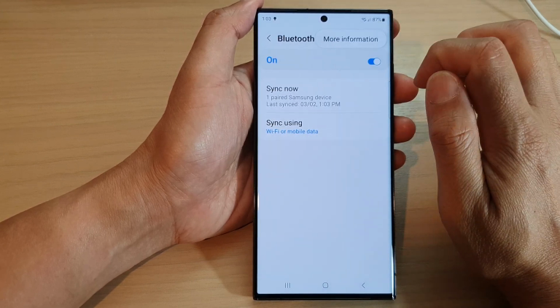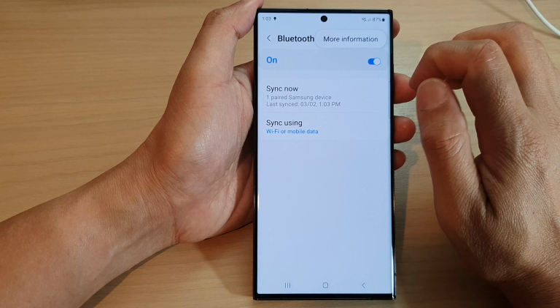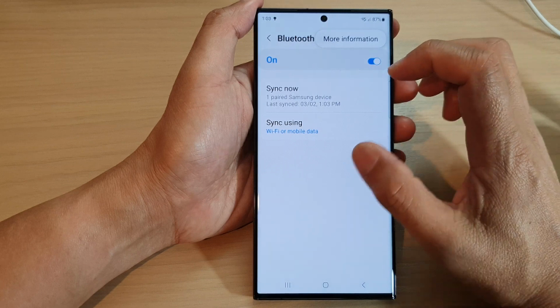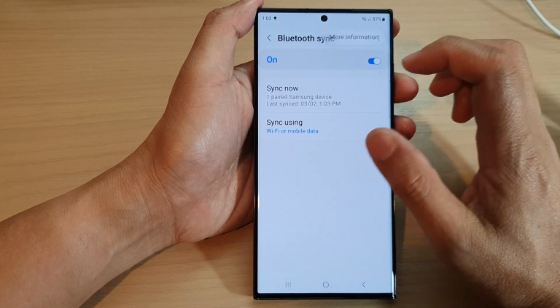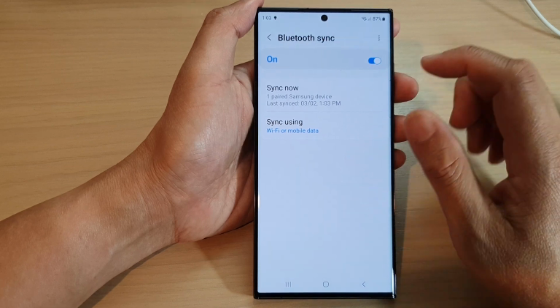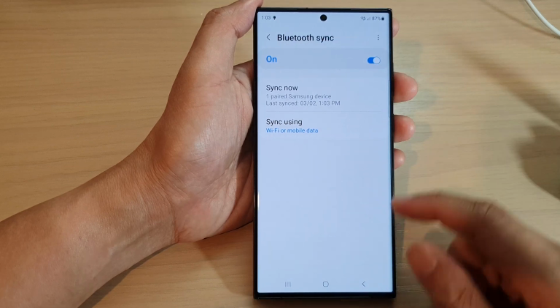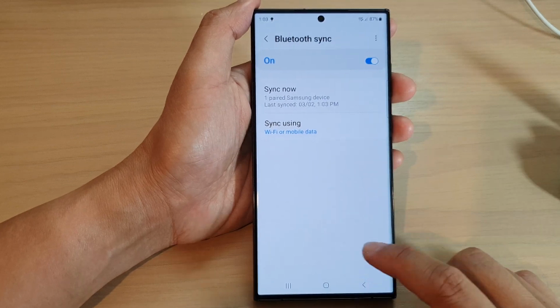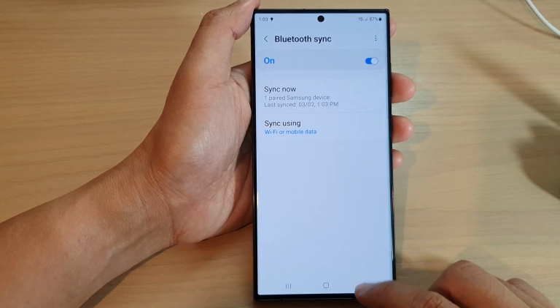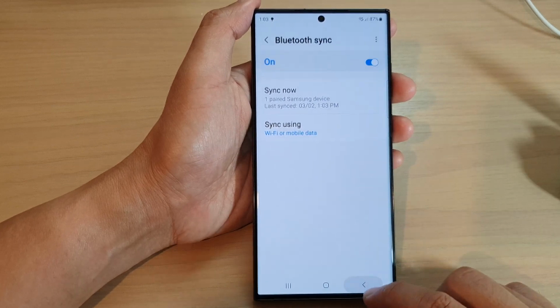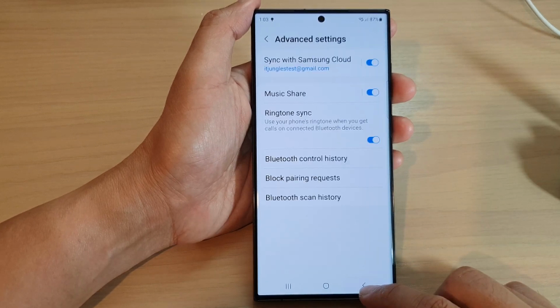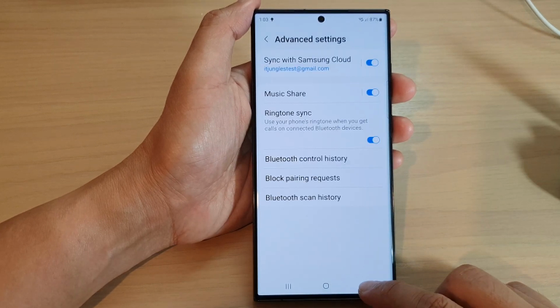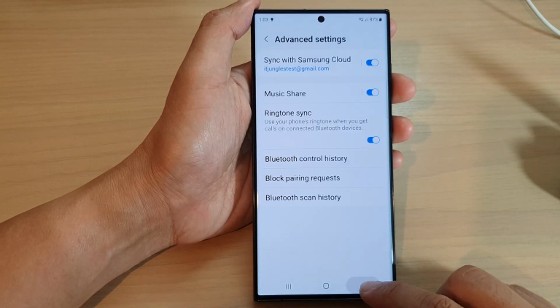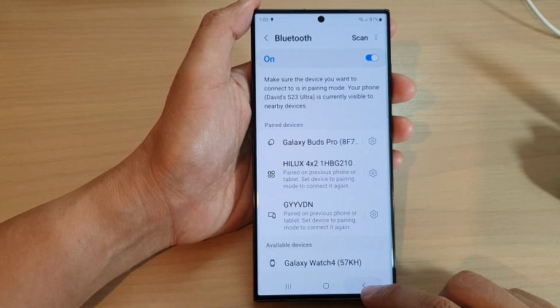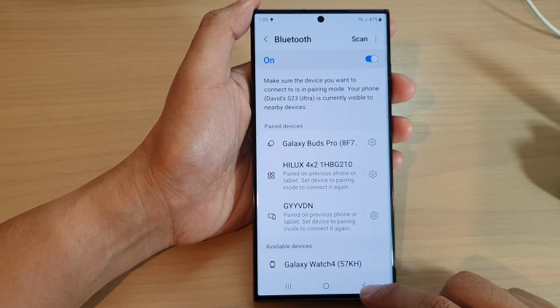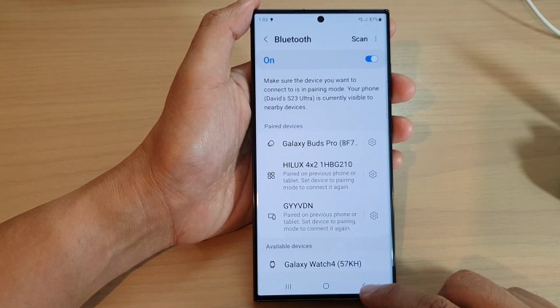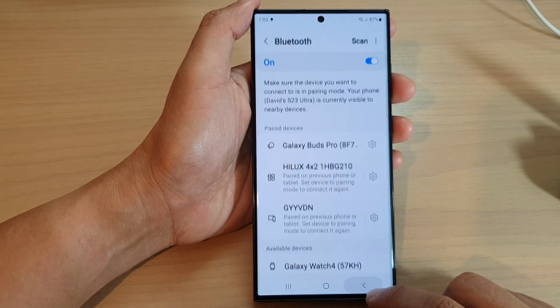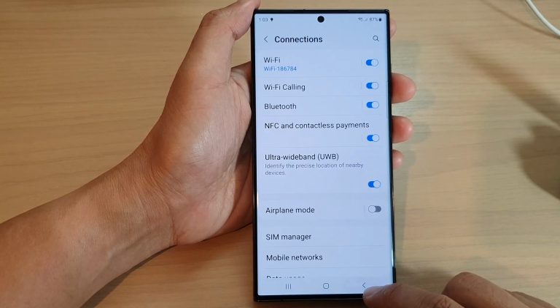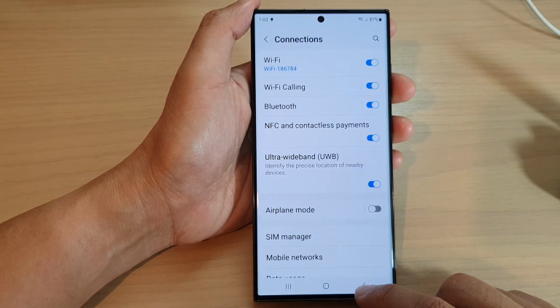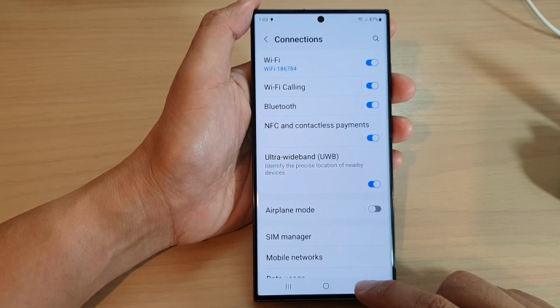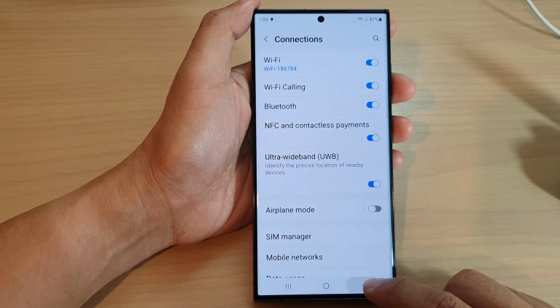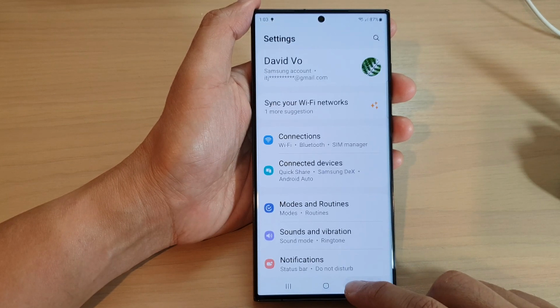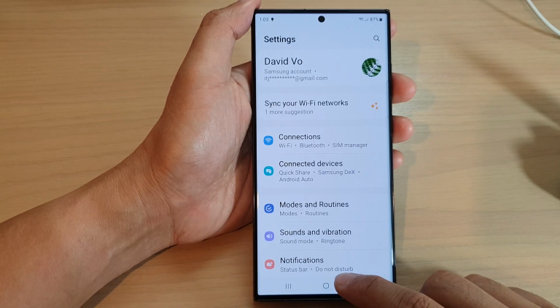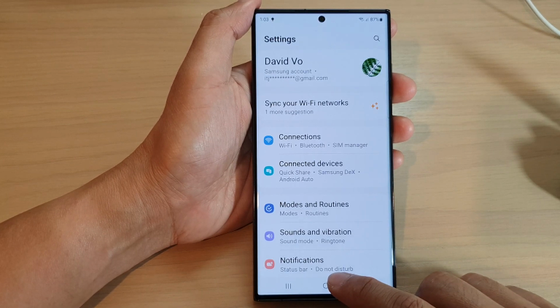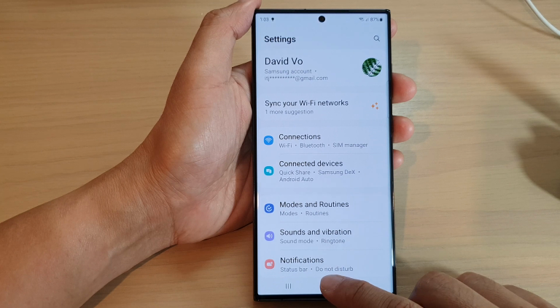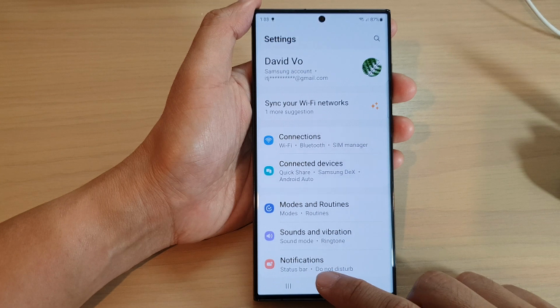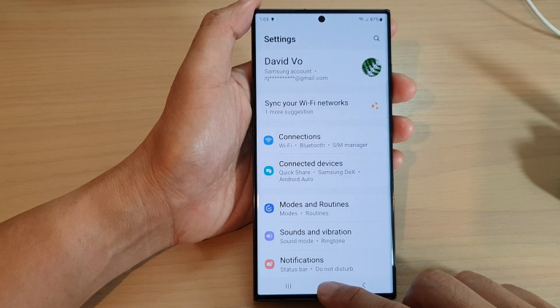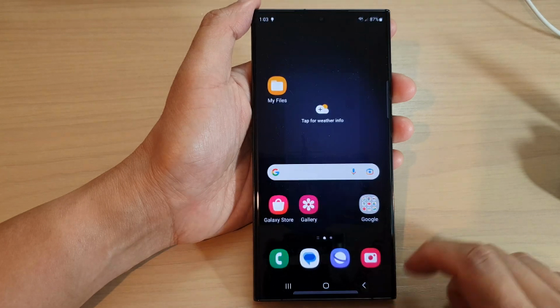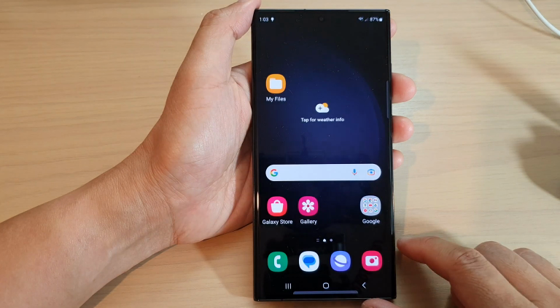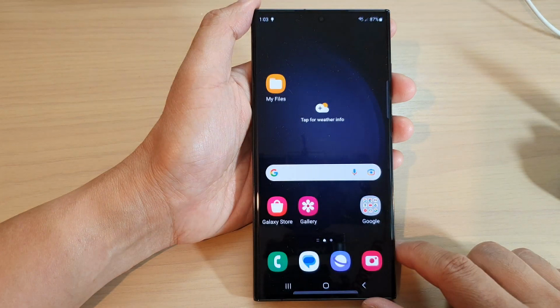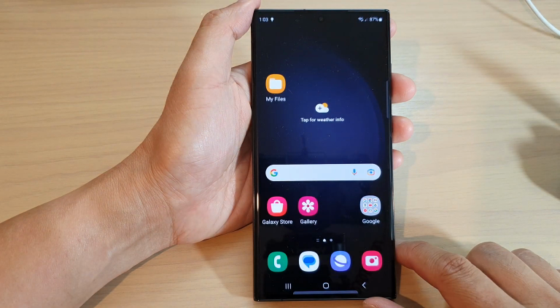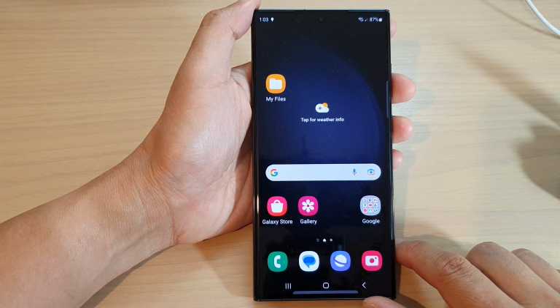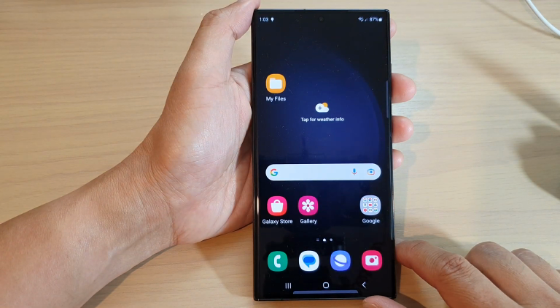And that's it. After that, you can tap on the back key to go back to your settings. Then tap on the home button to go back to the home screen.